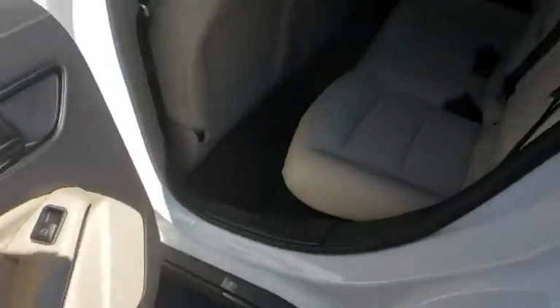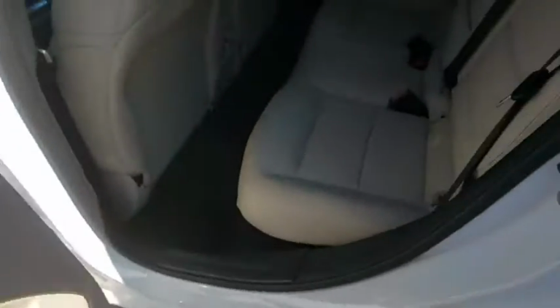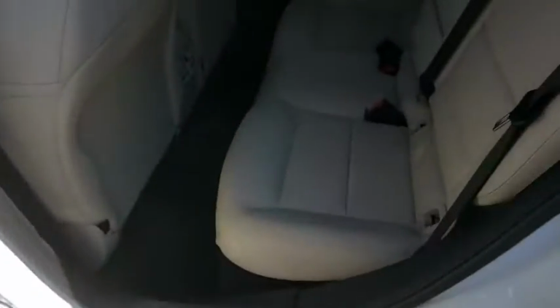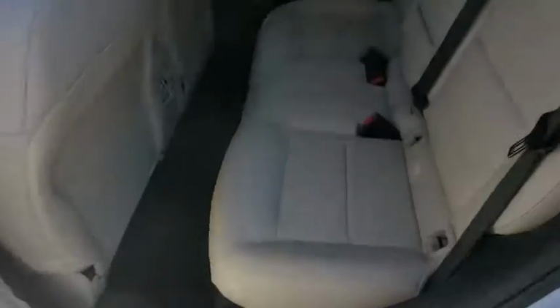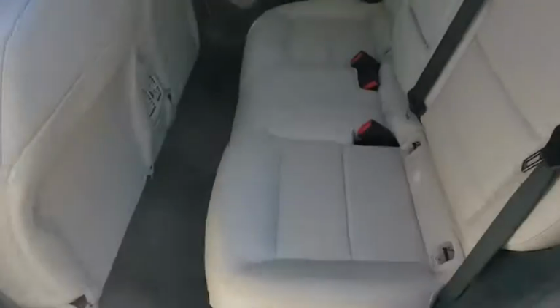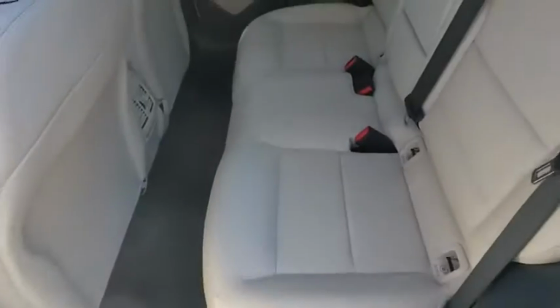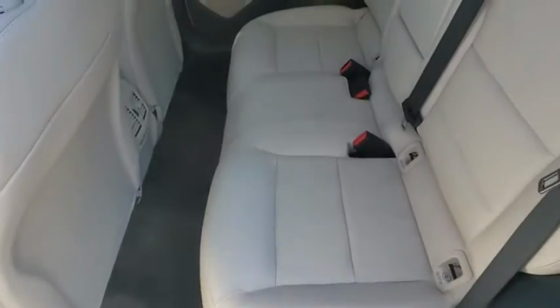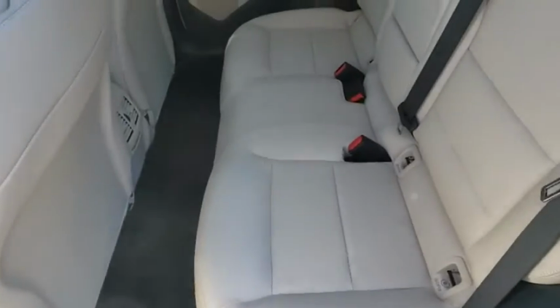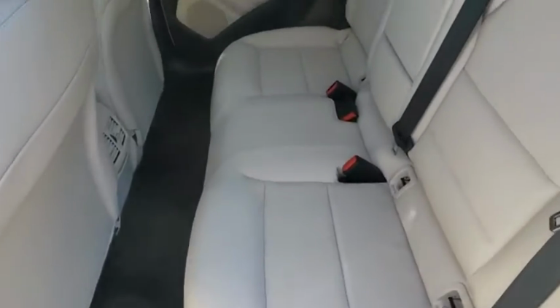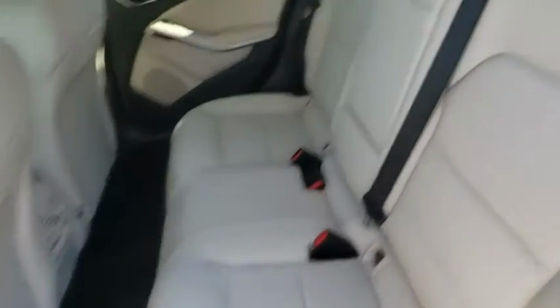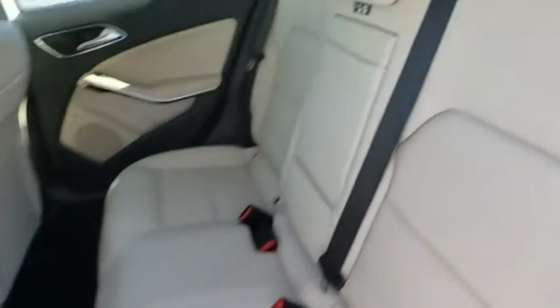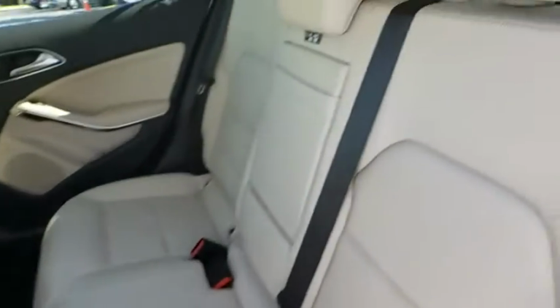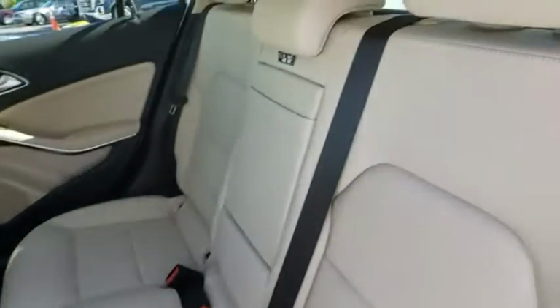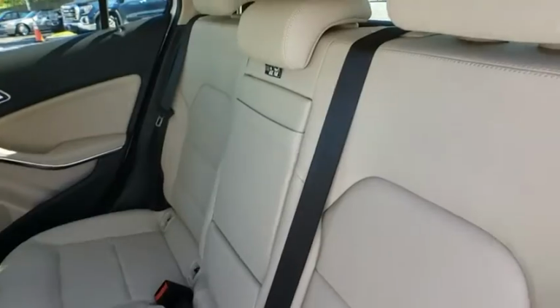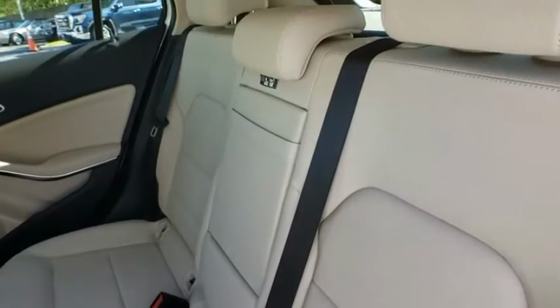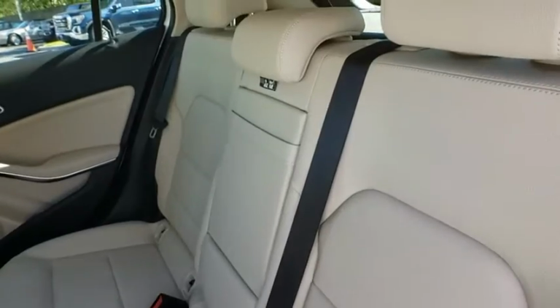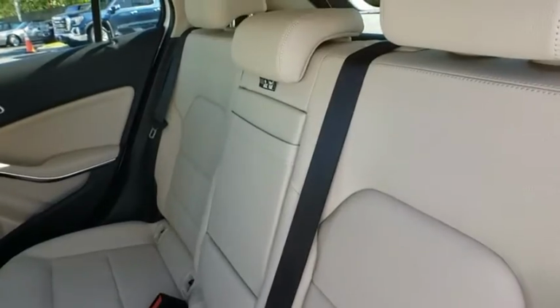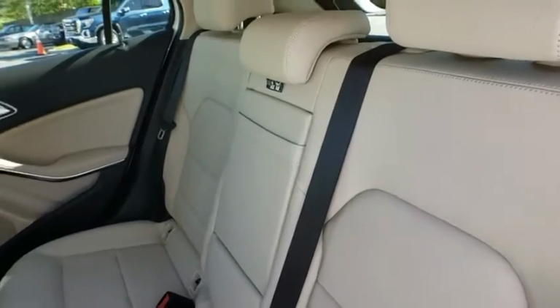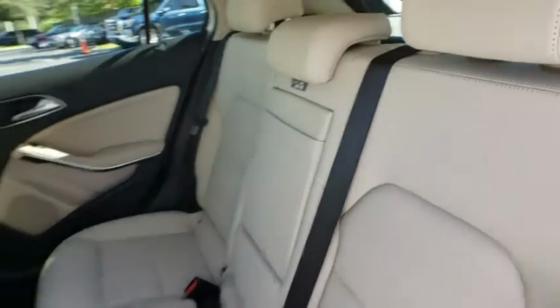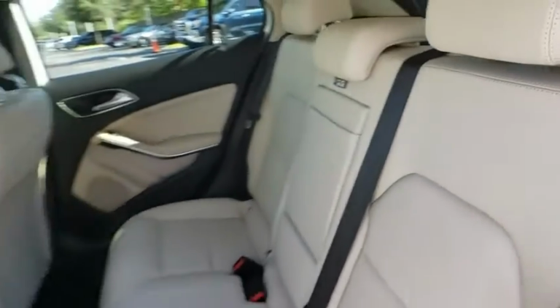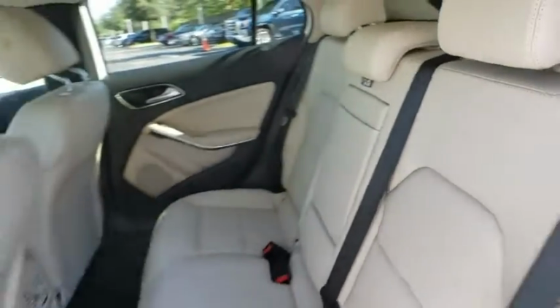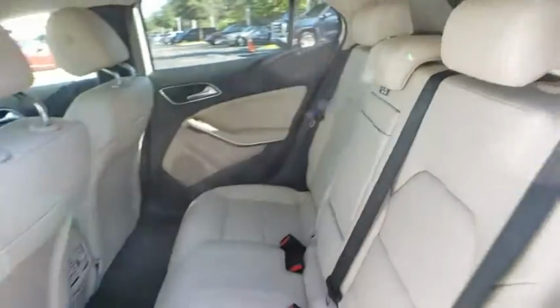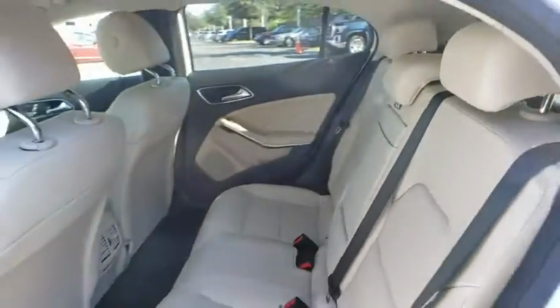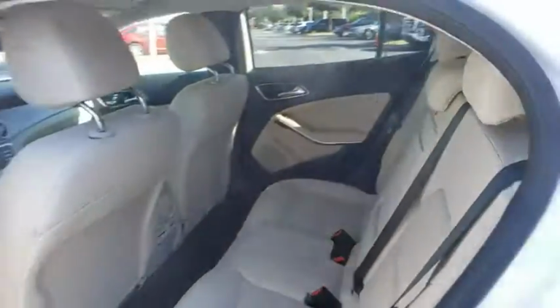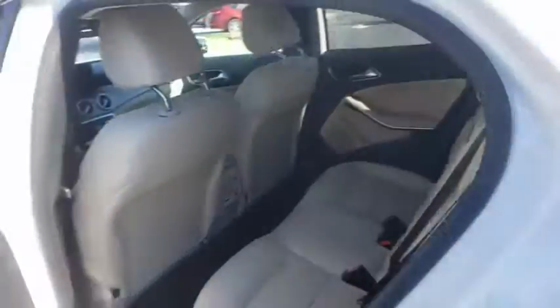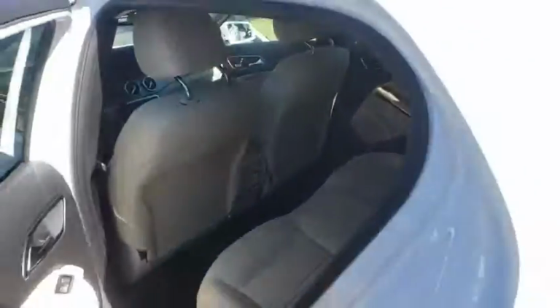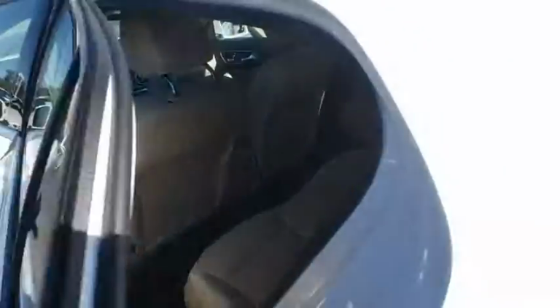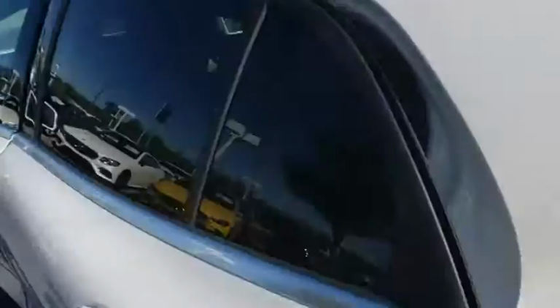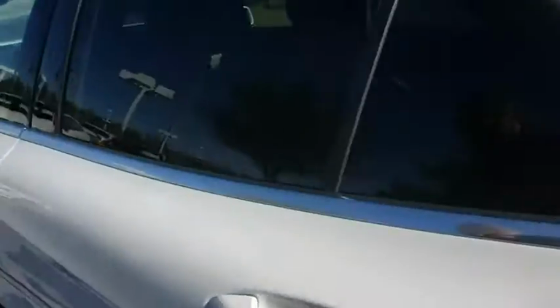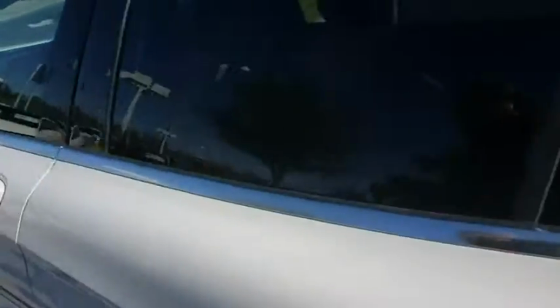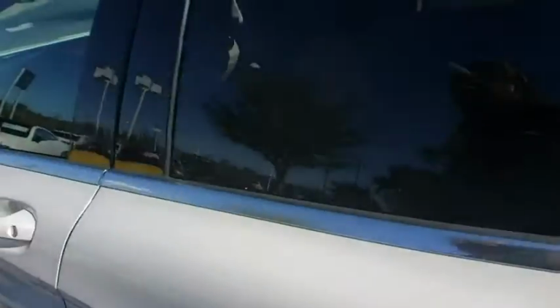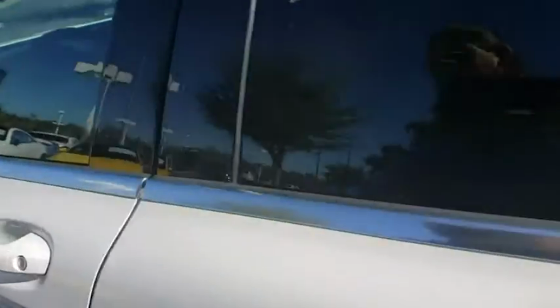Keyless start, four-wheel disc brakes, cruise control, floor mats, aluminum wheels, front wheel drive.